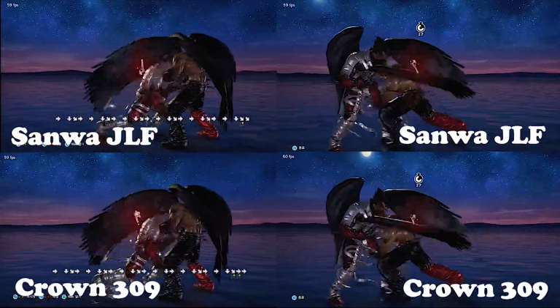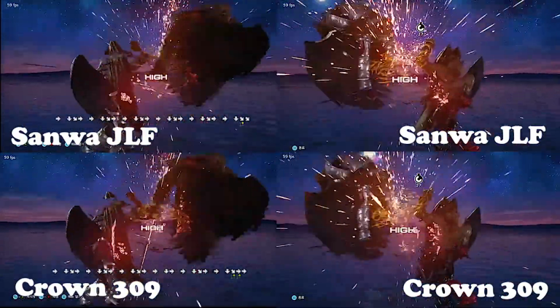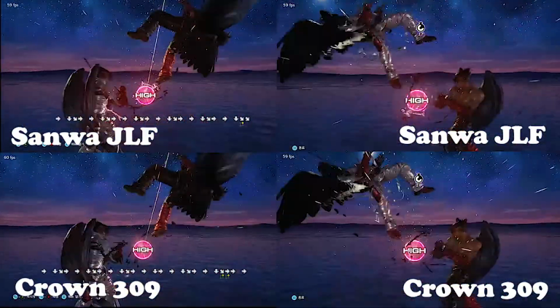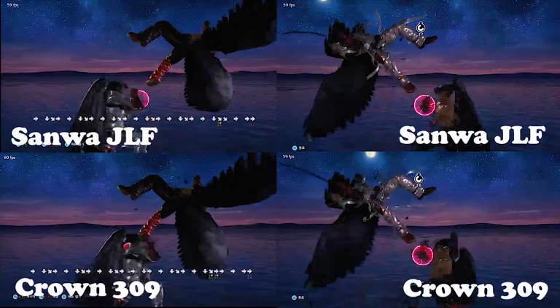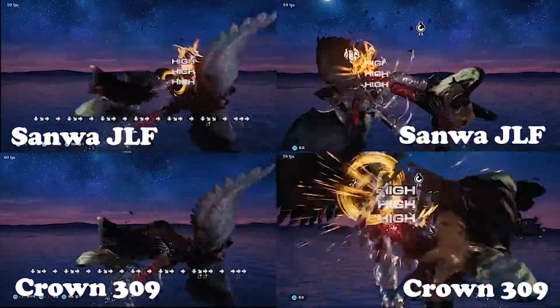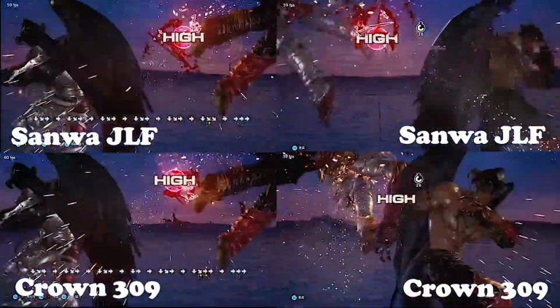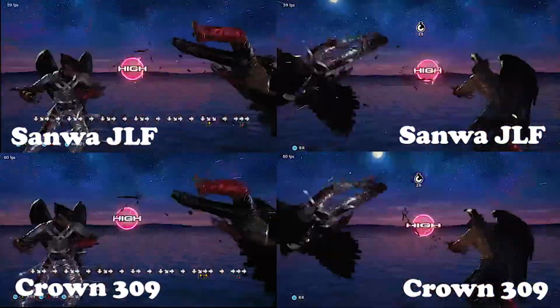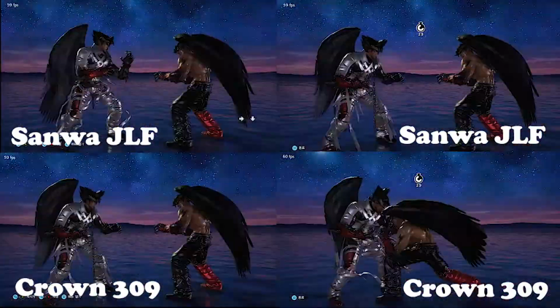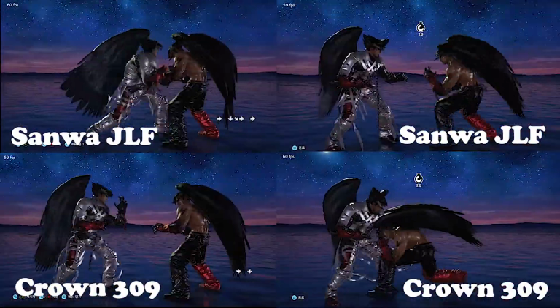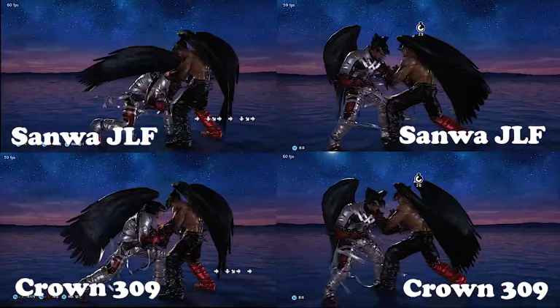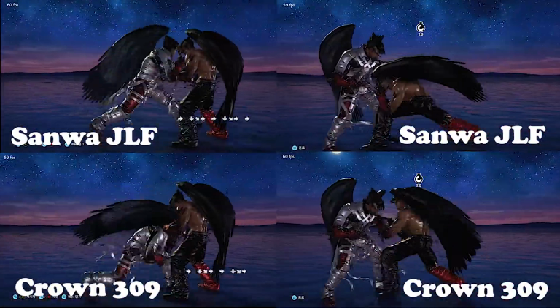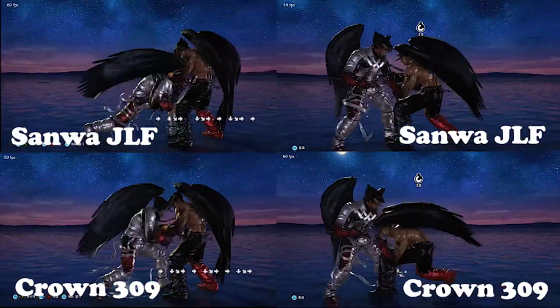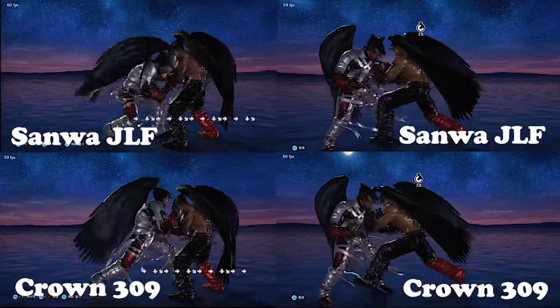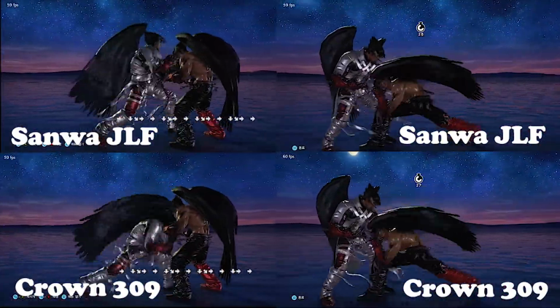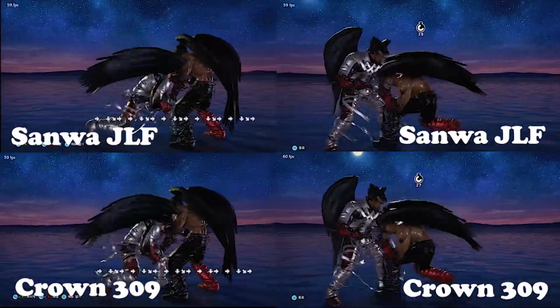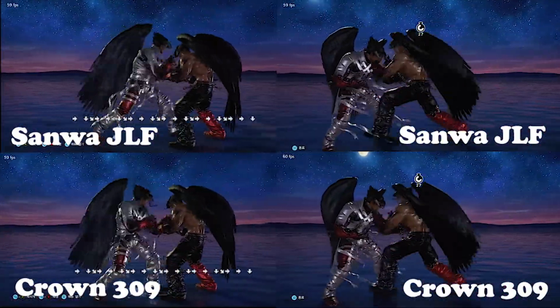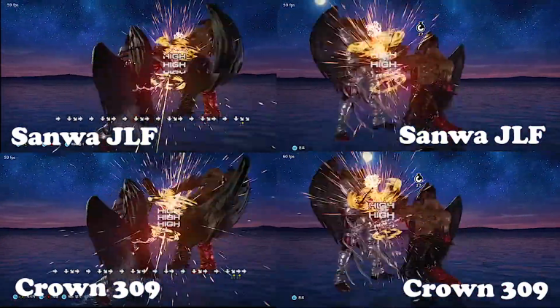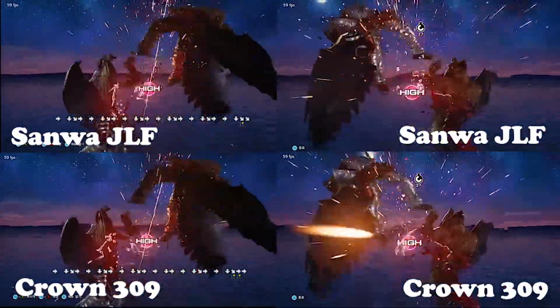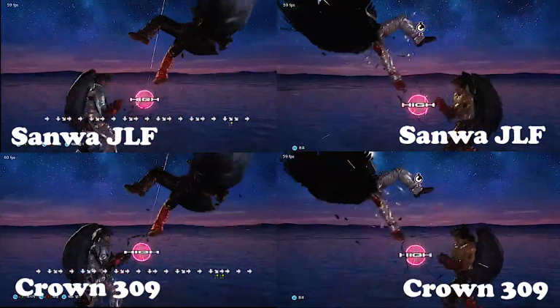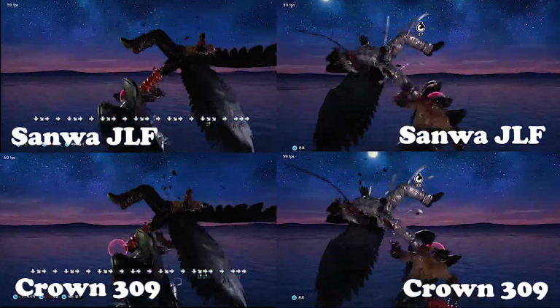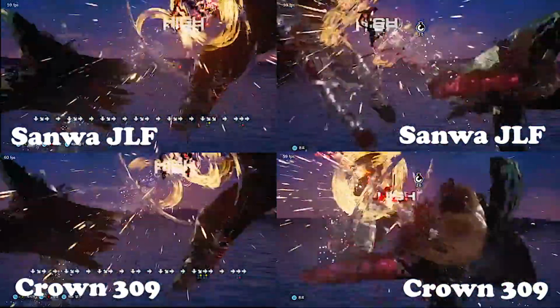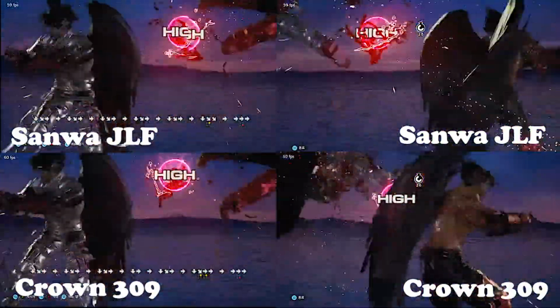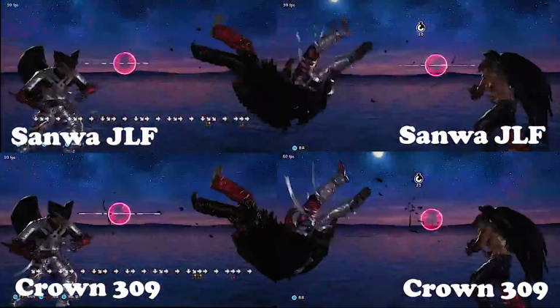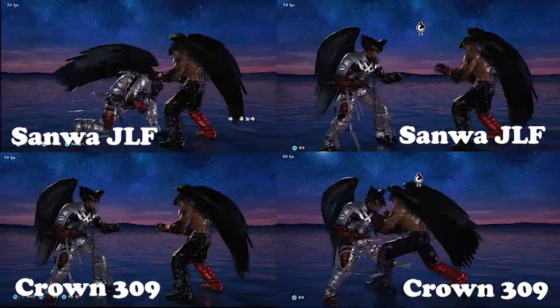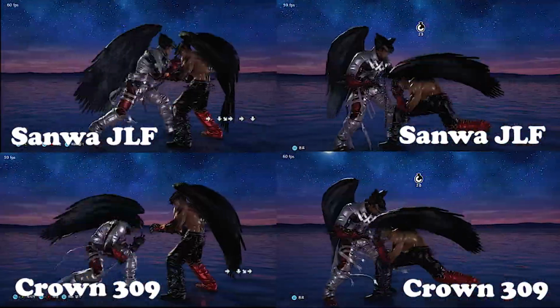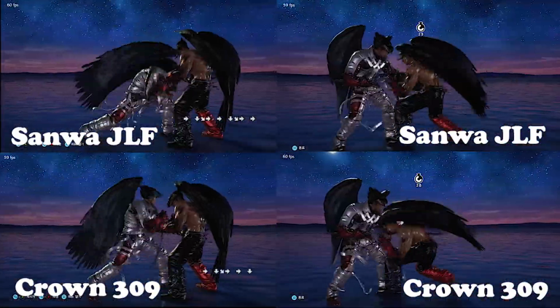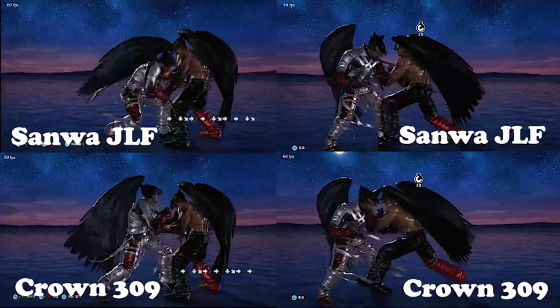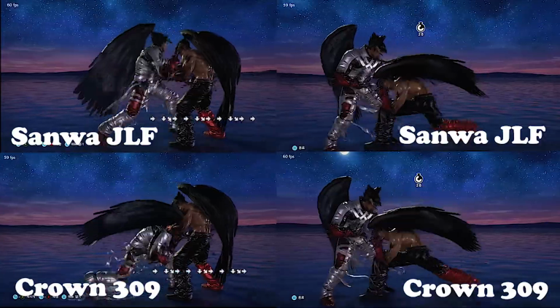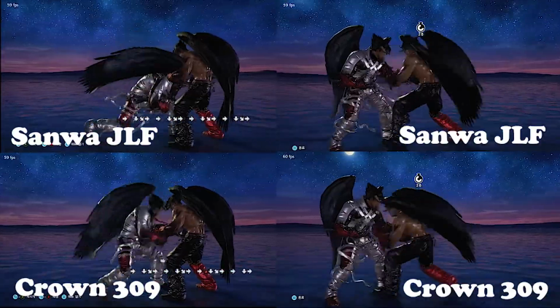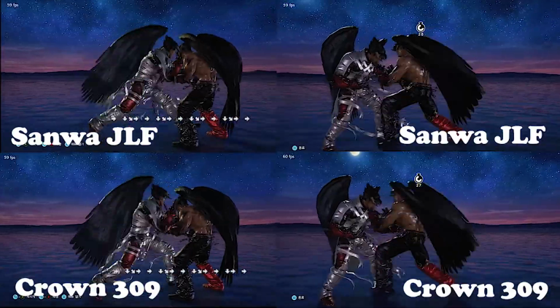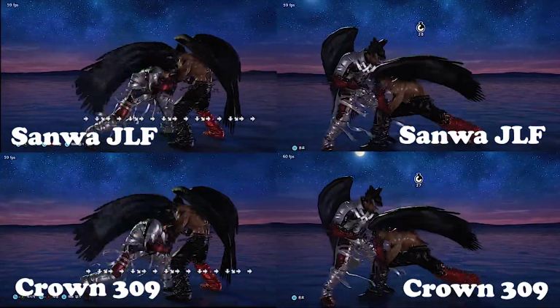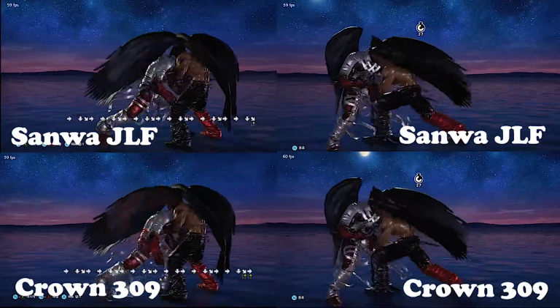However, I found that it is overall harder to land the electrics, considering the circular gate makes it harder to feel out the corners such as down-forward and down-back.